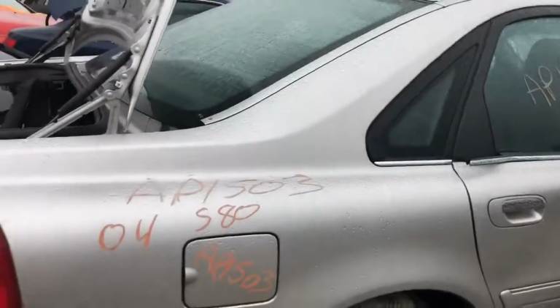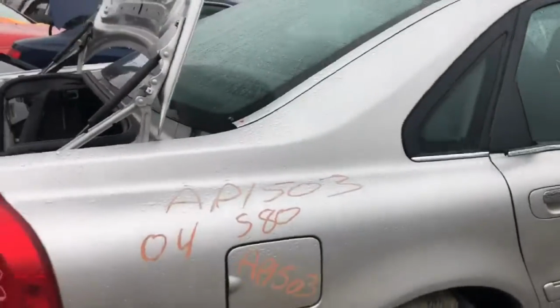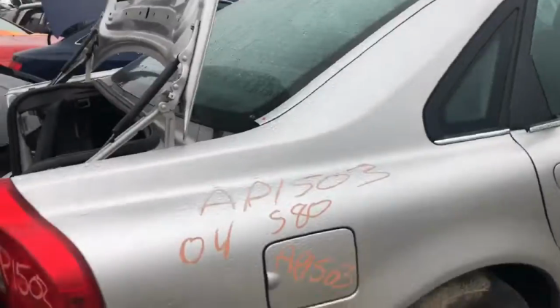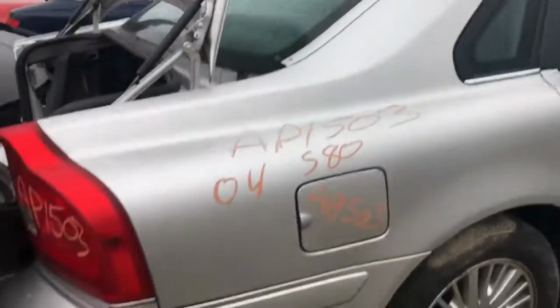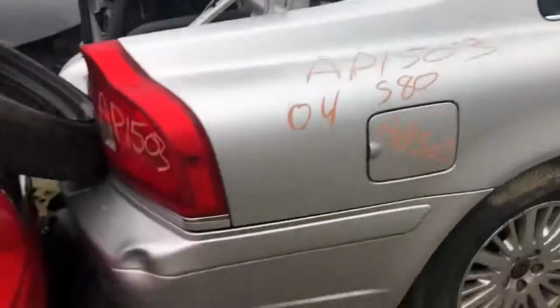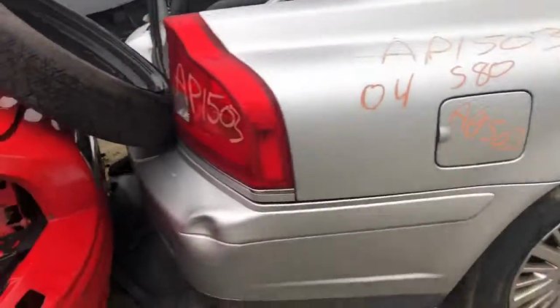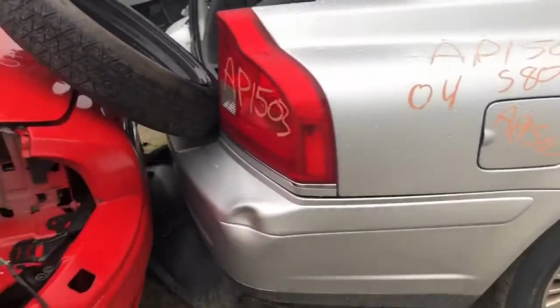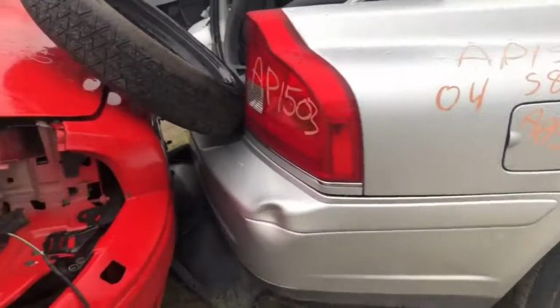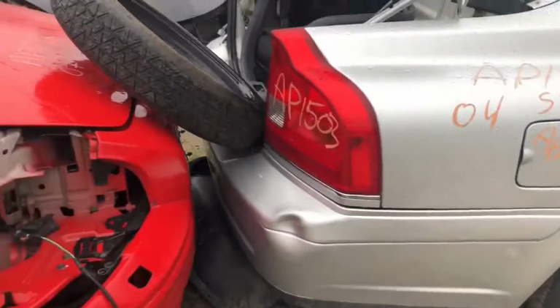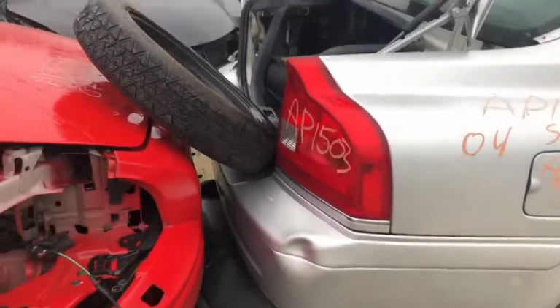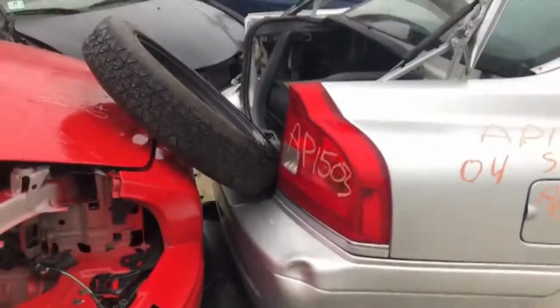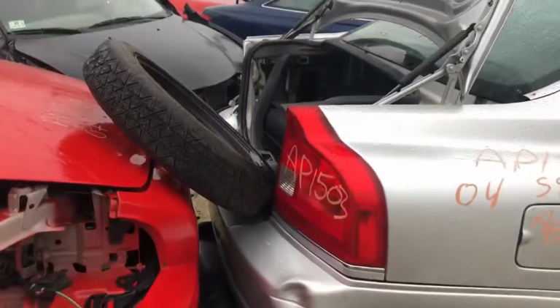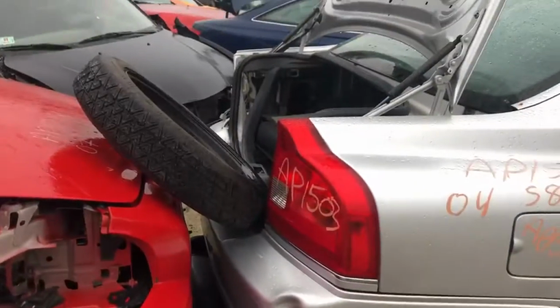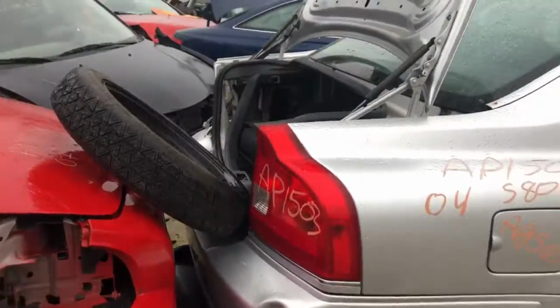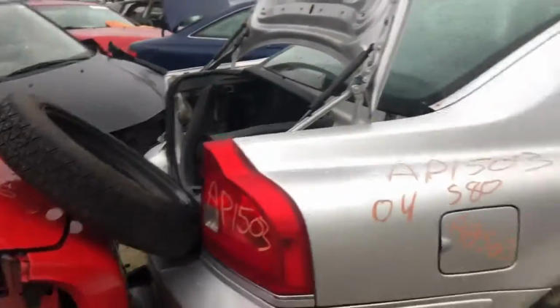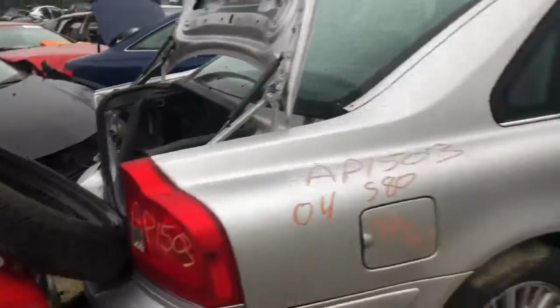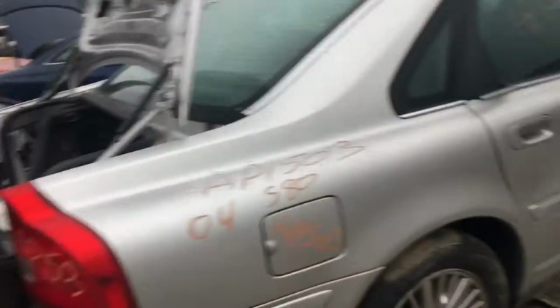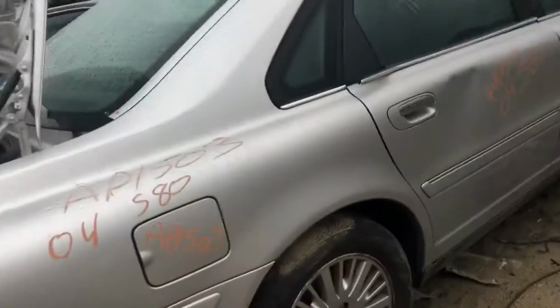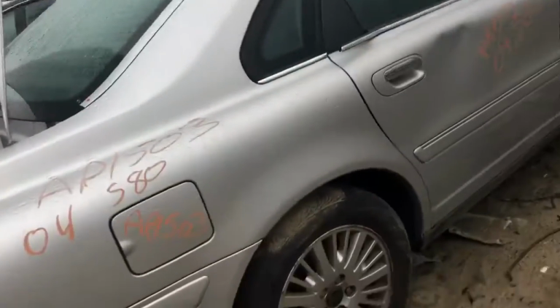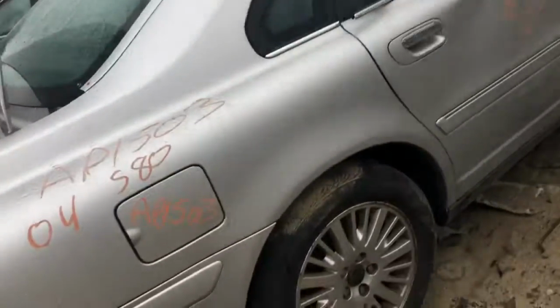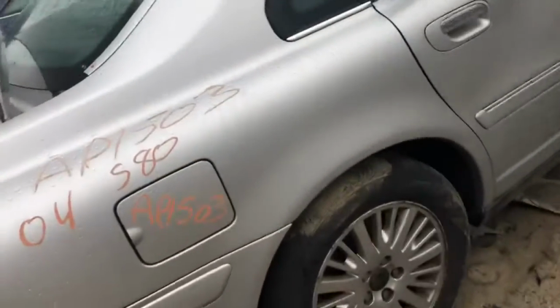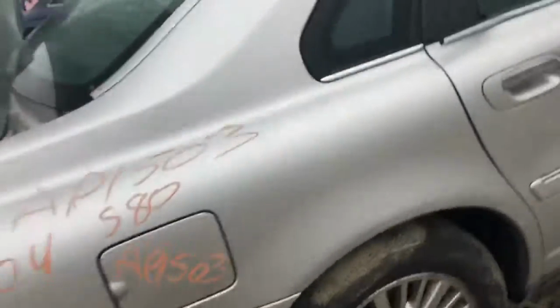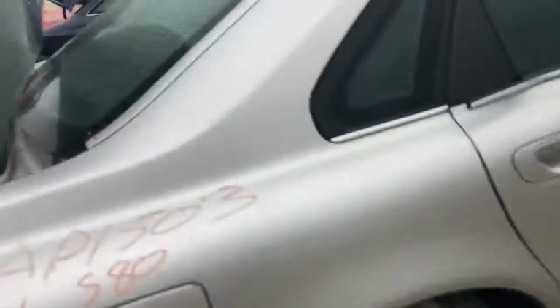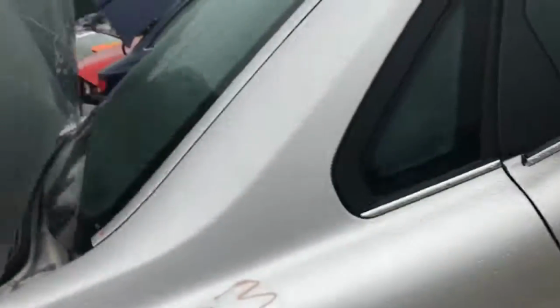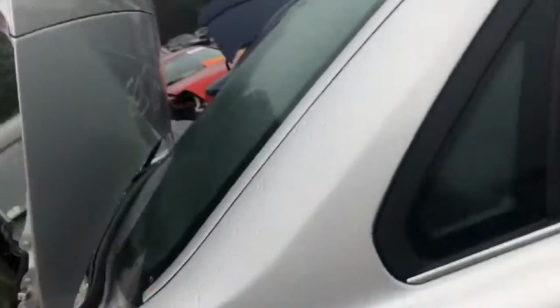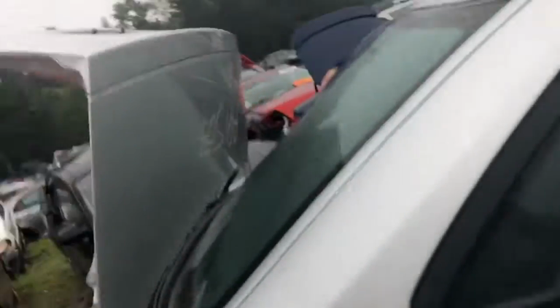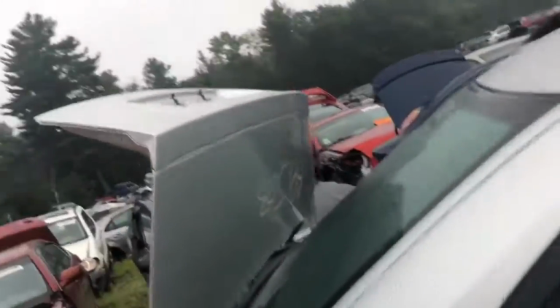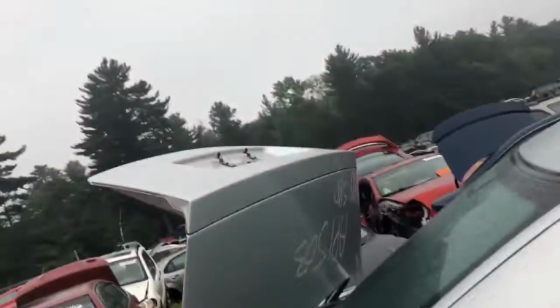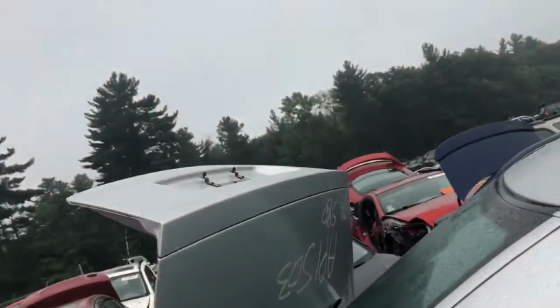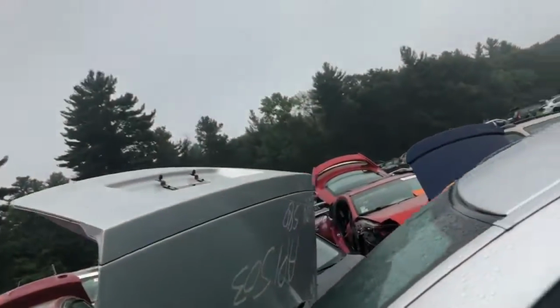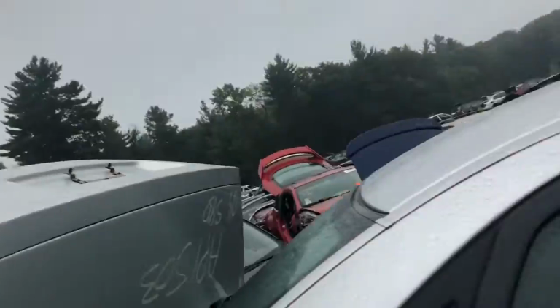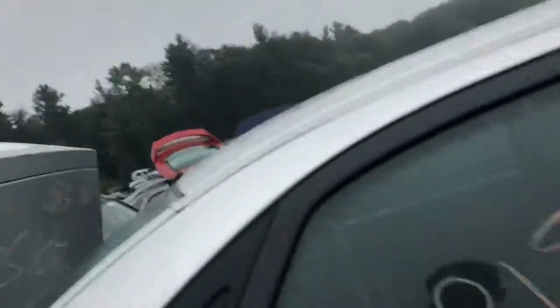Quarter looks good, rear bumper's junk, good taillight, good lid.